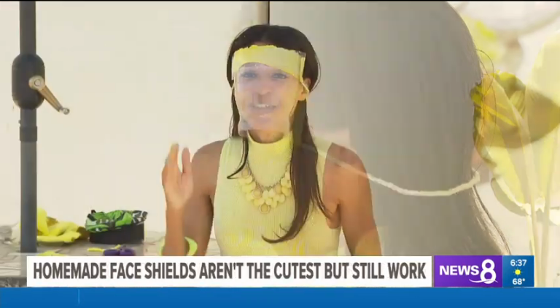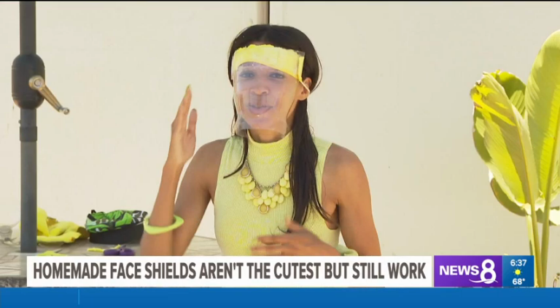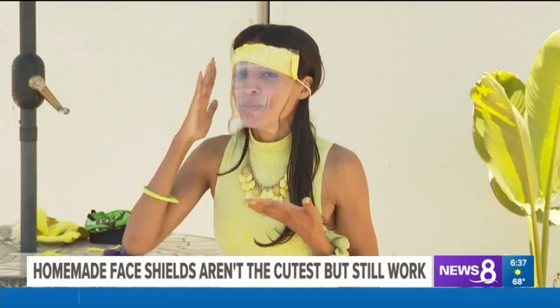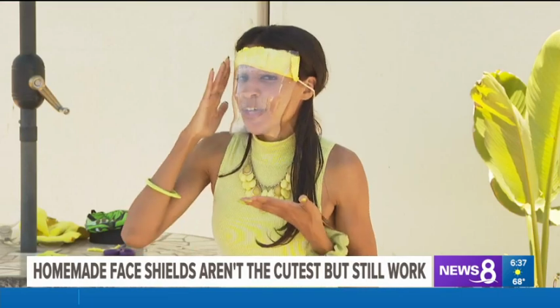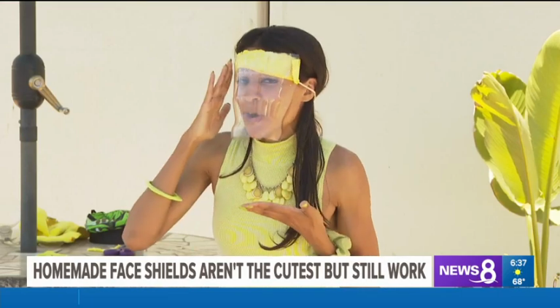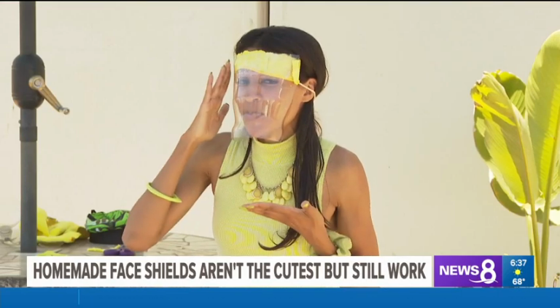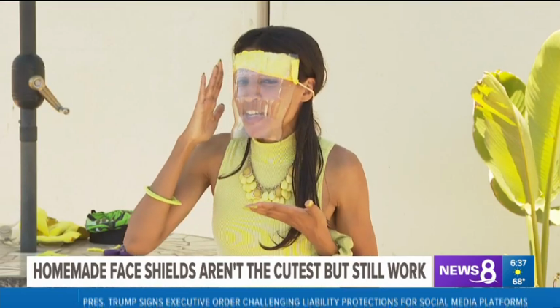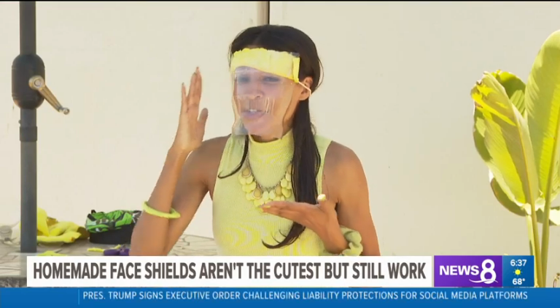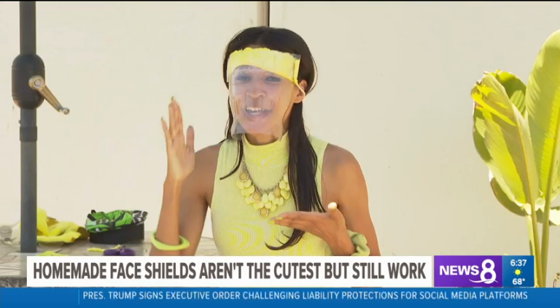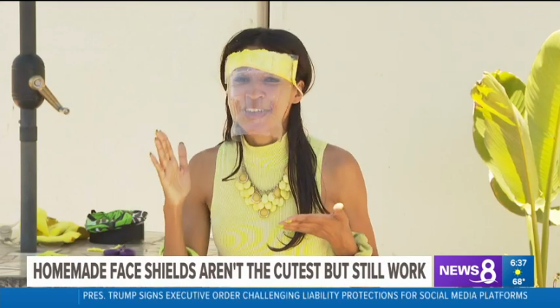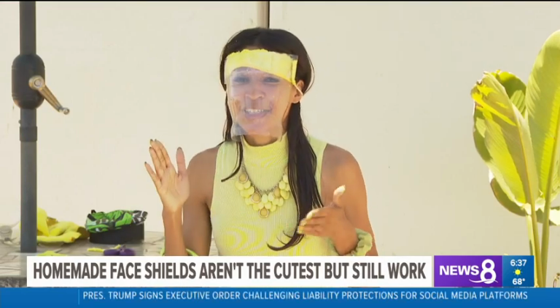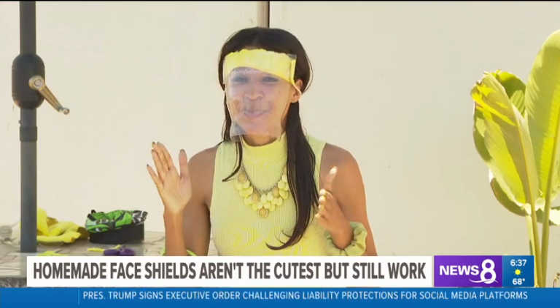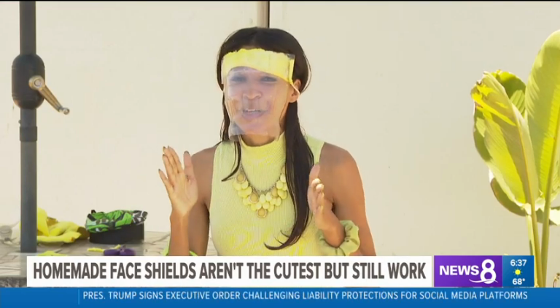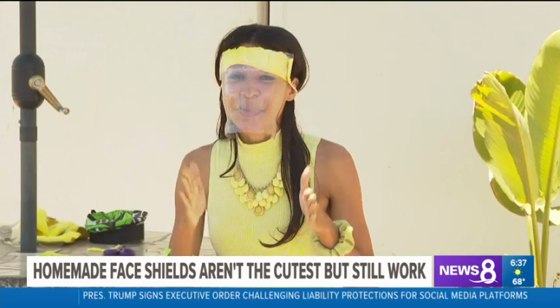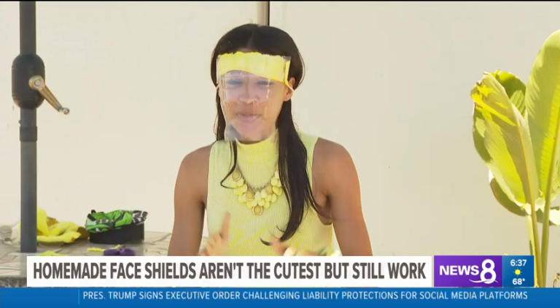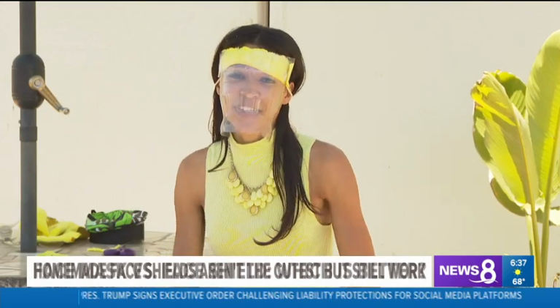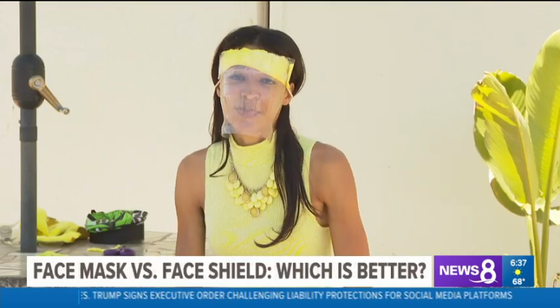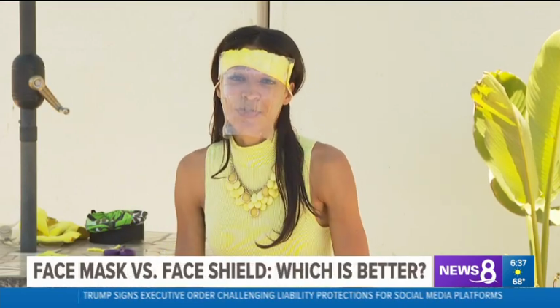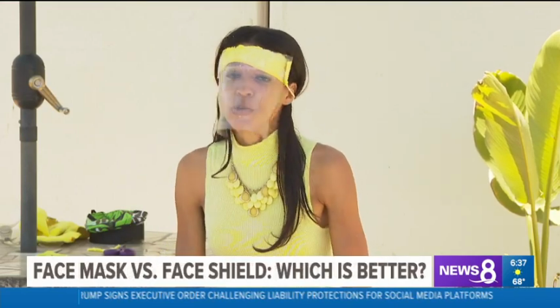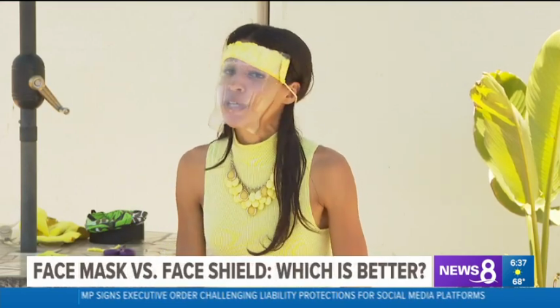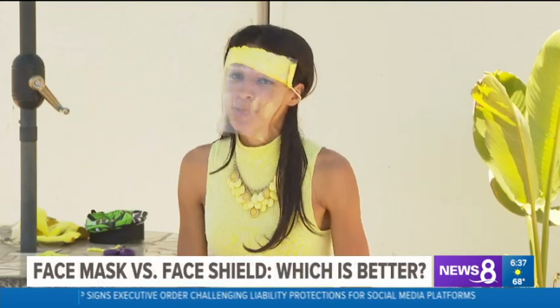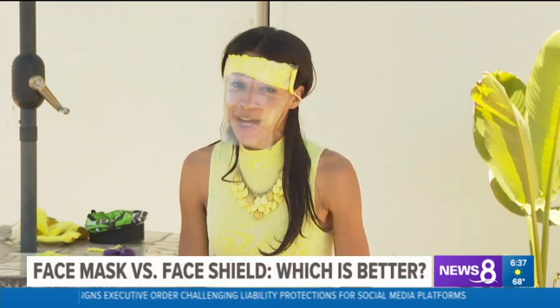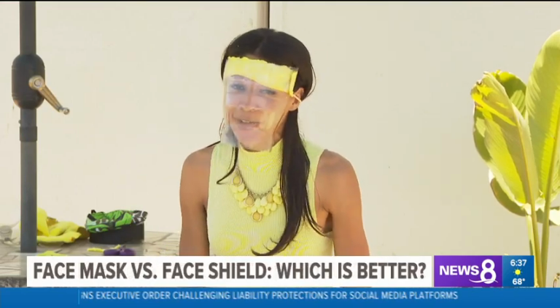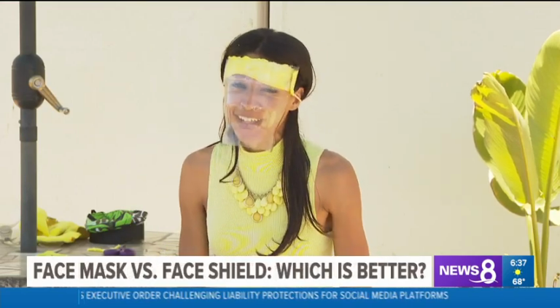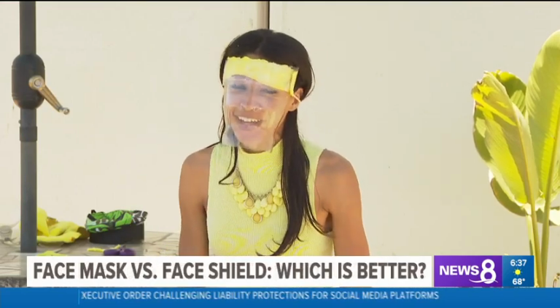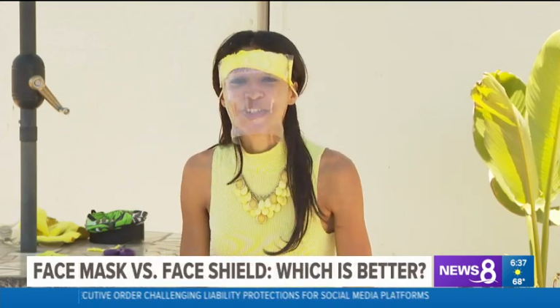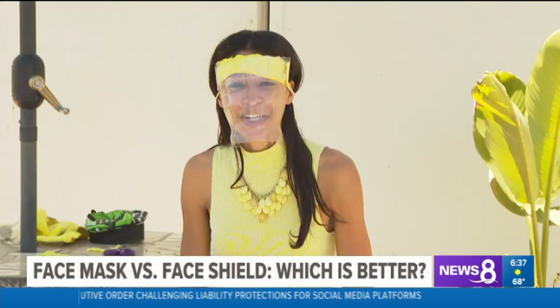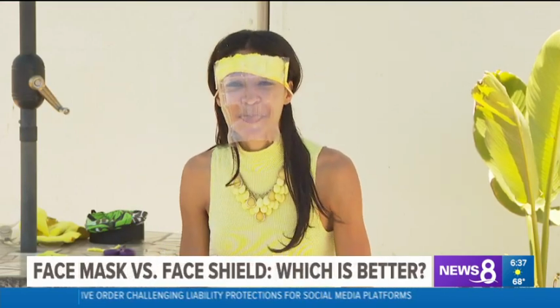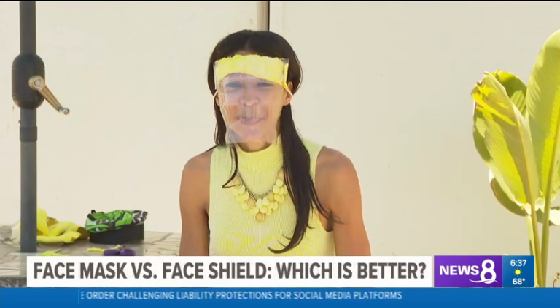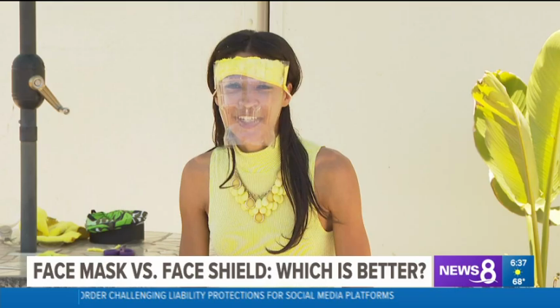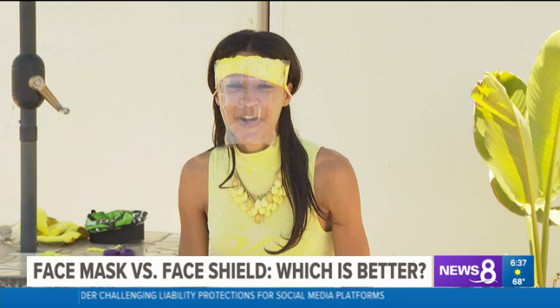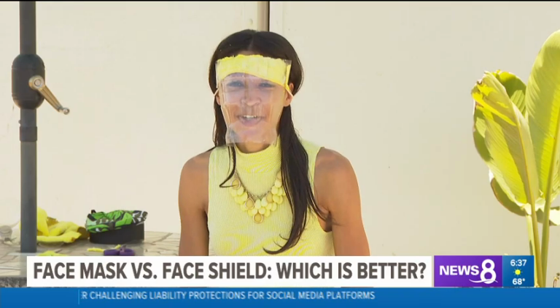So you can make your own face shield like this, but it might be safer for you just to buy one. Back to you, Barbara Lee and Carlo.